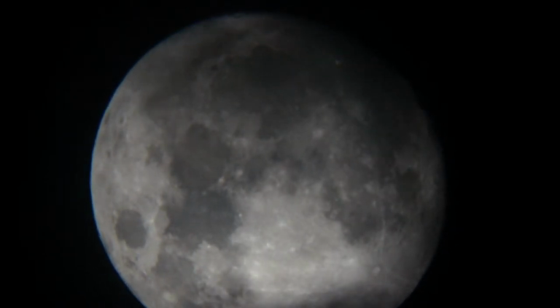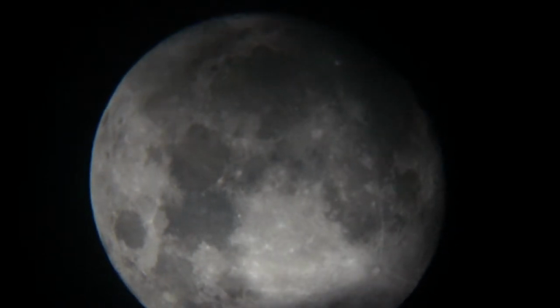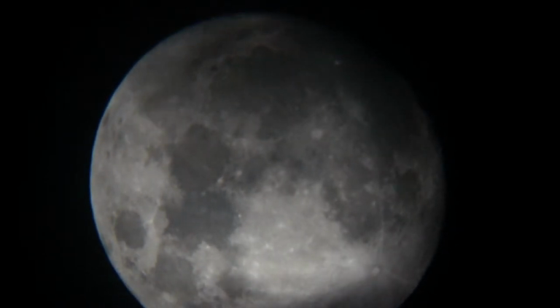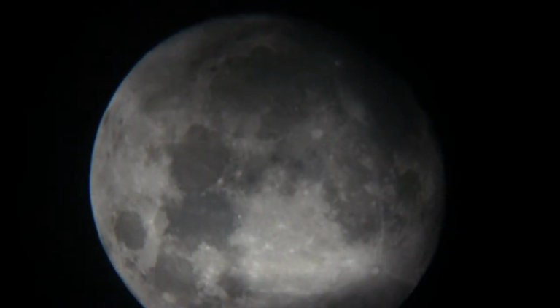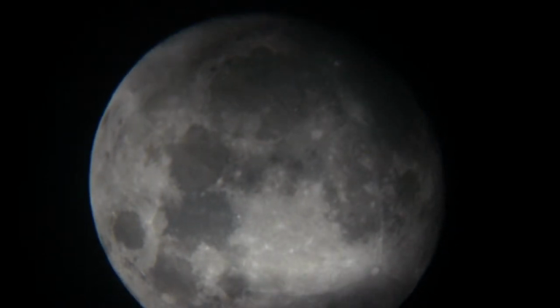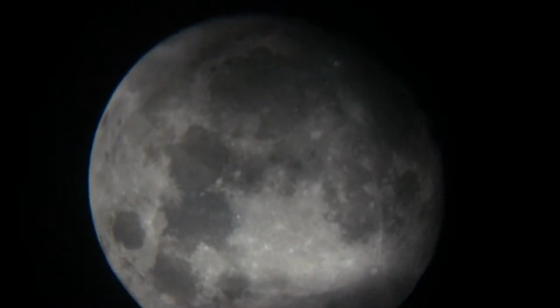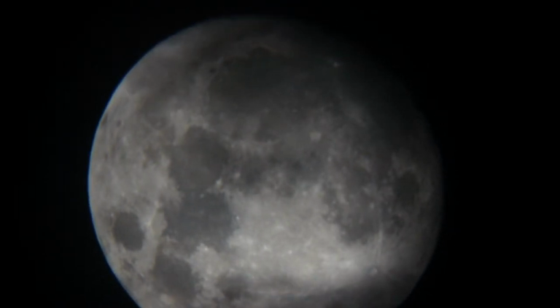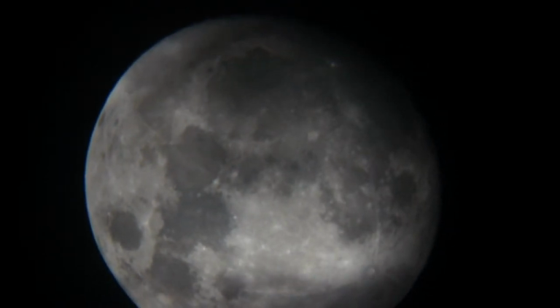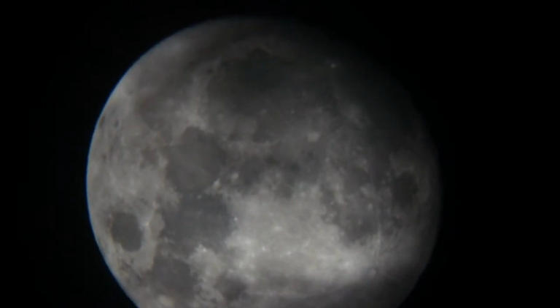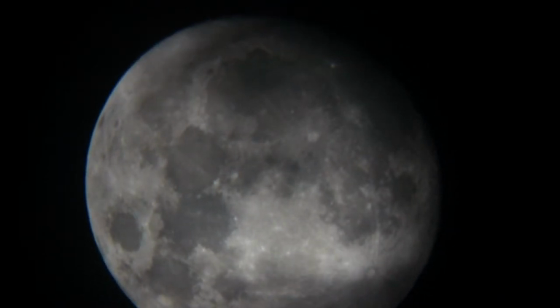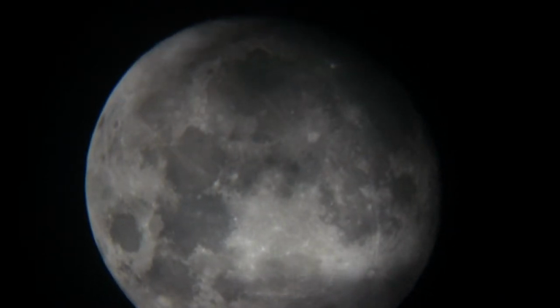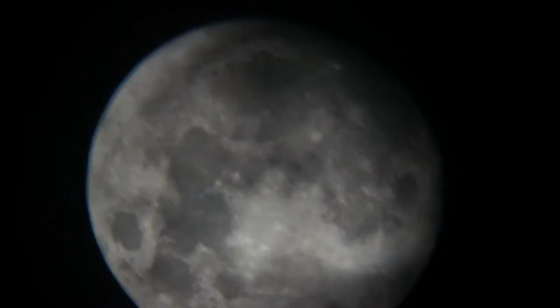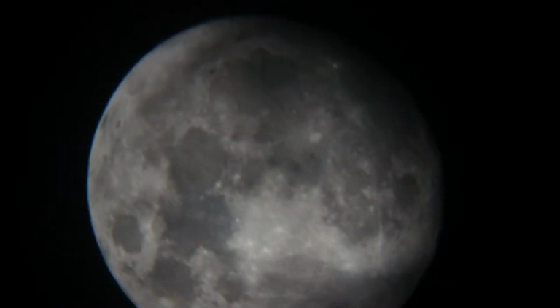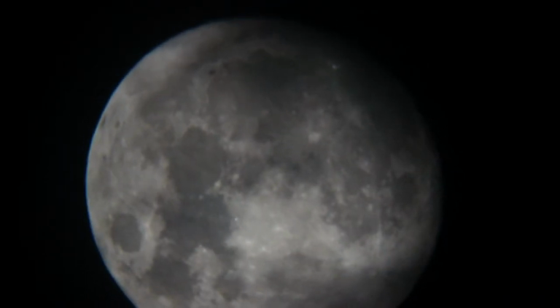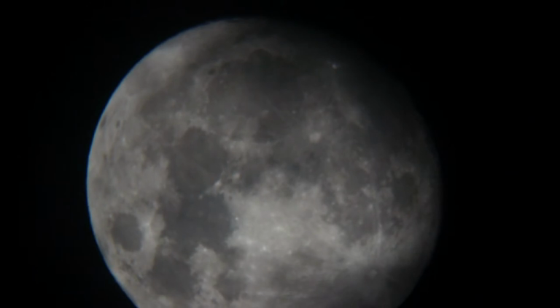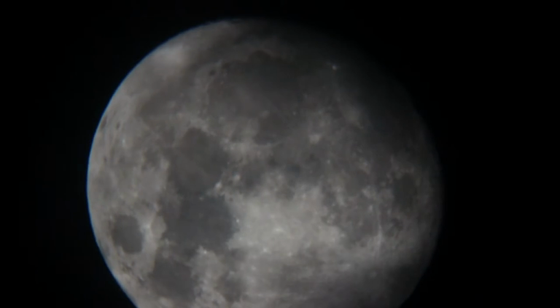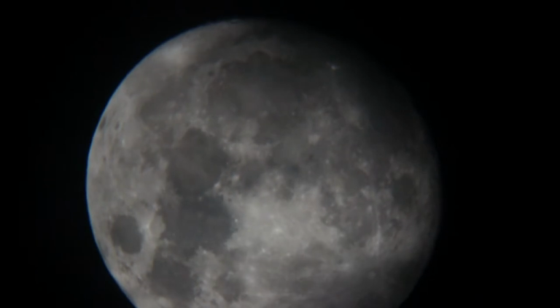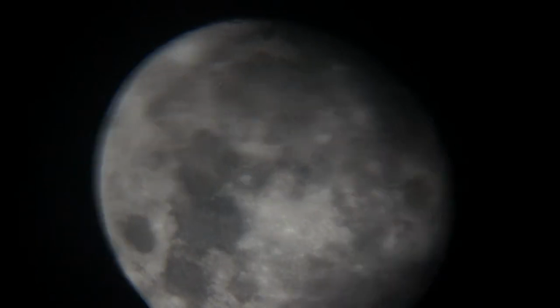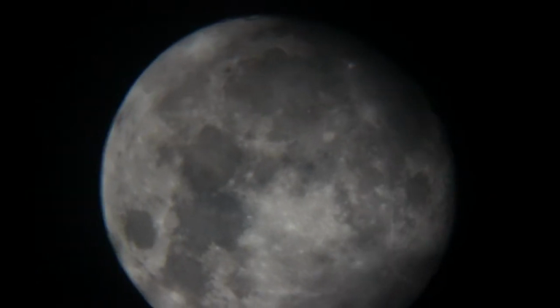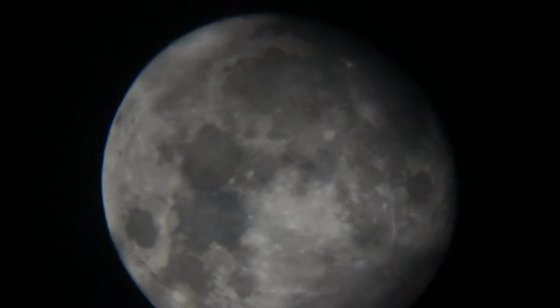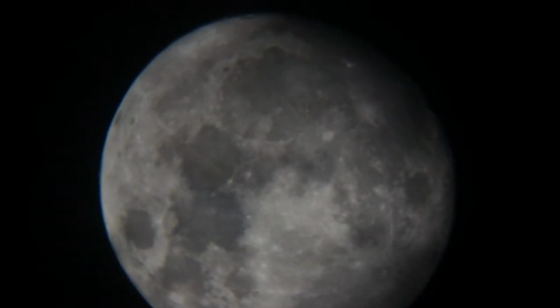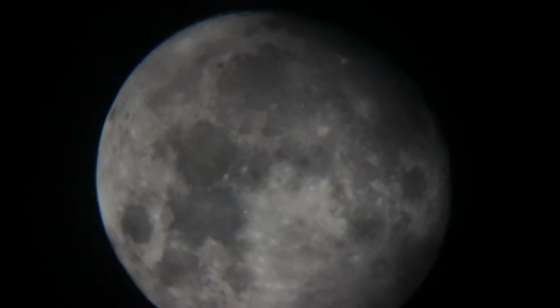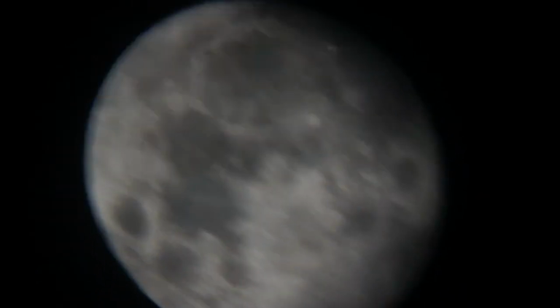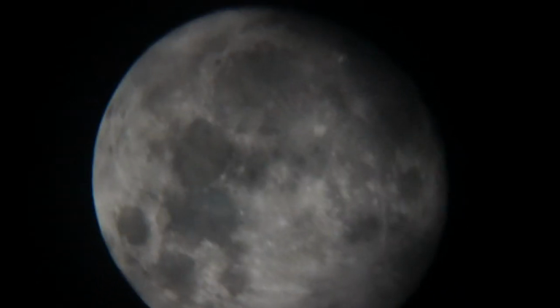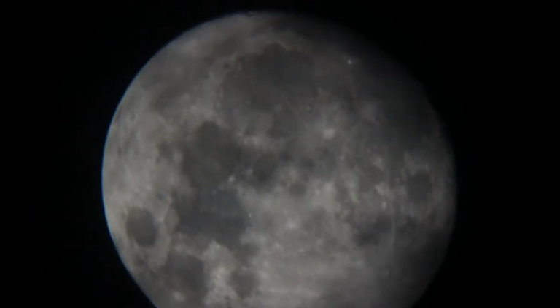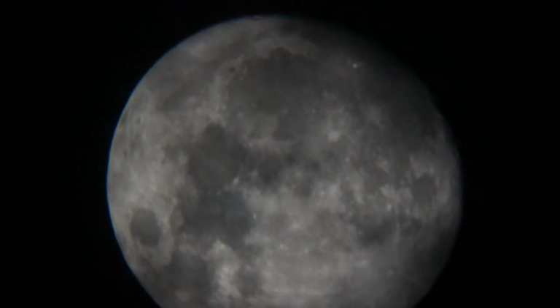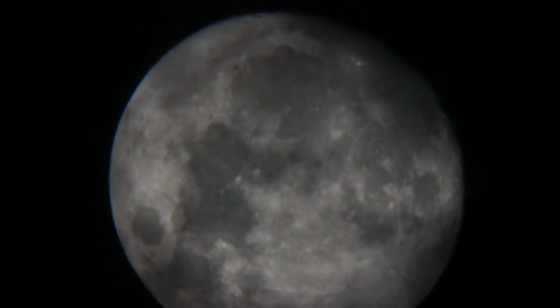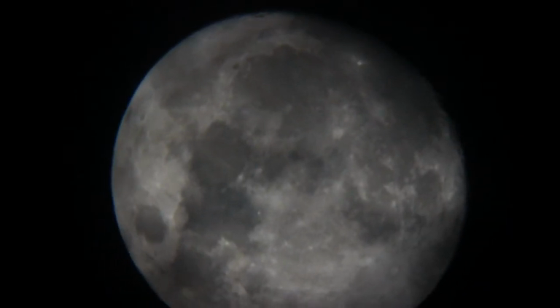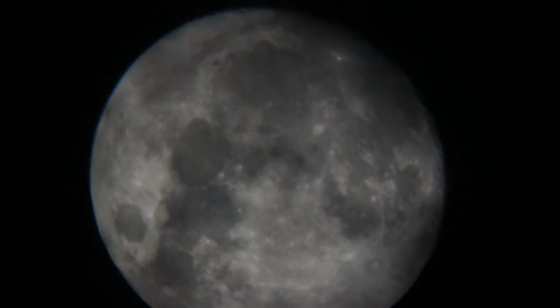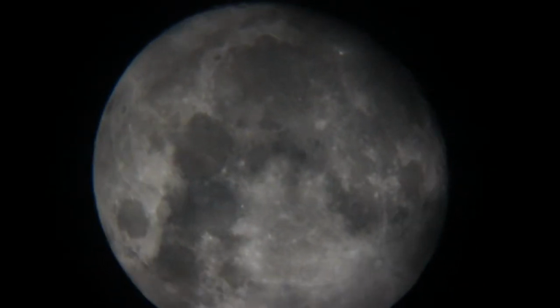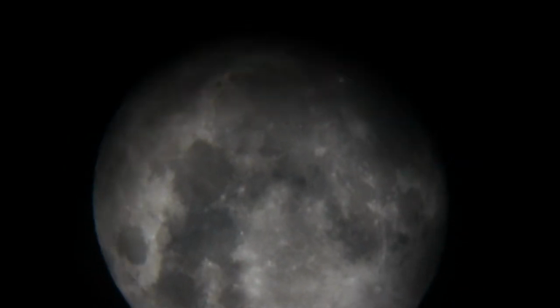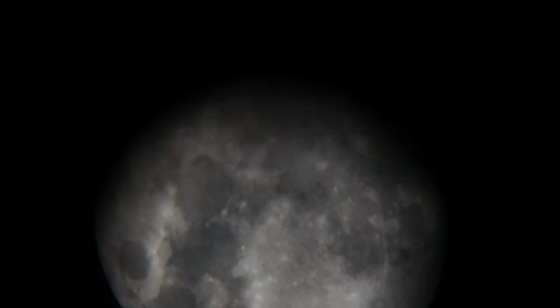Not a great night for filming the moon. Let's see what happens if I just point the camera up into the sky at it.